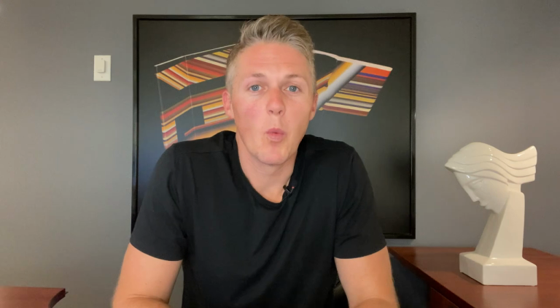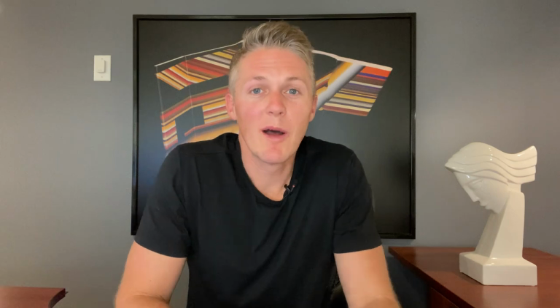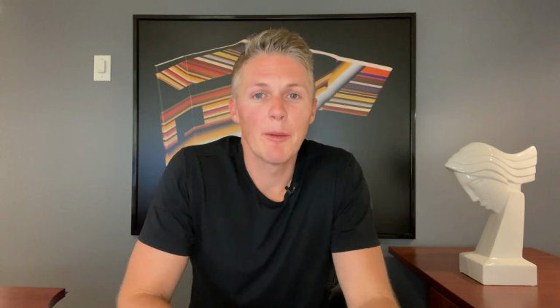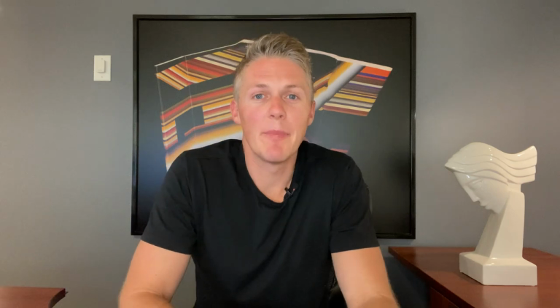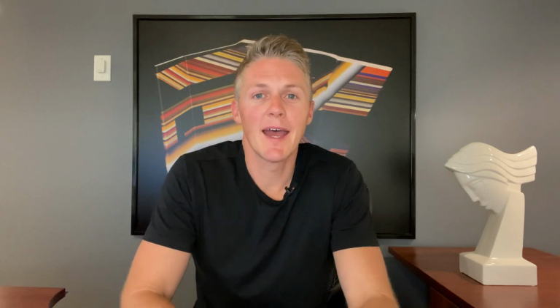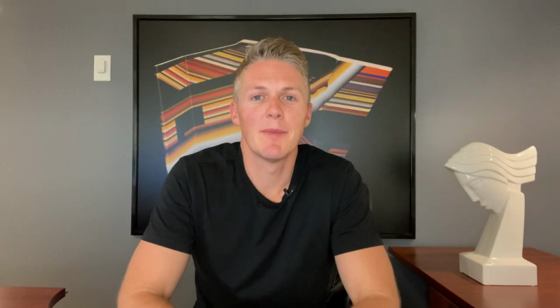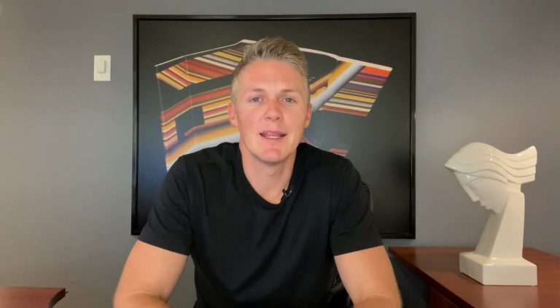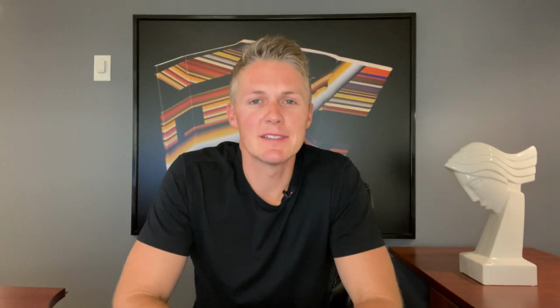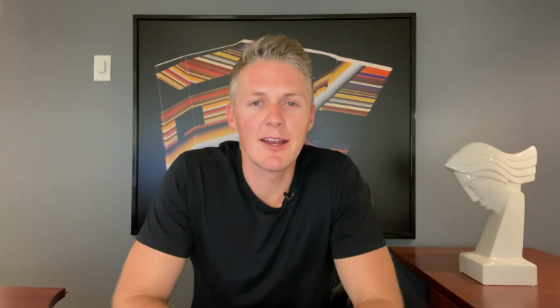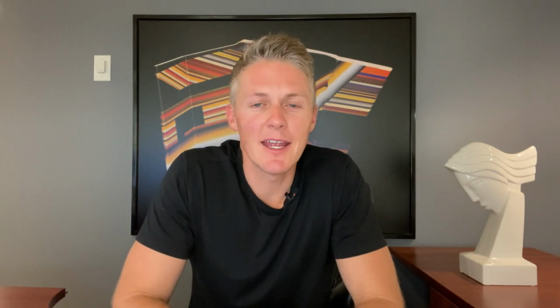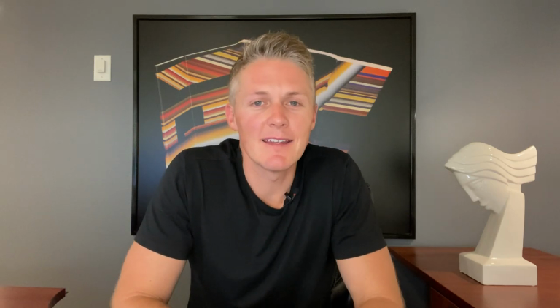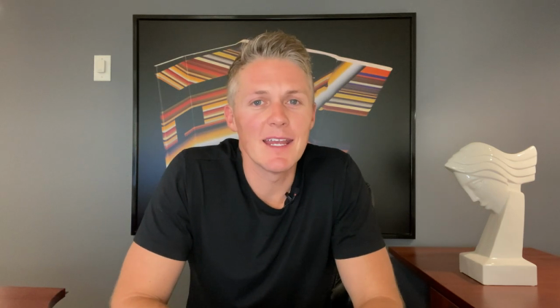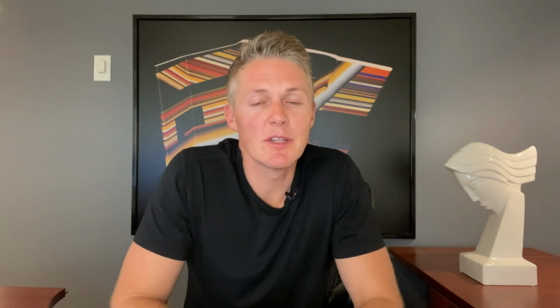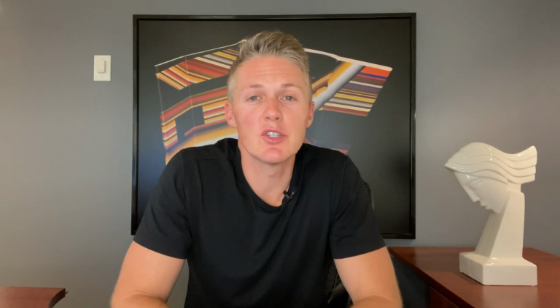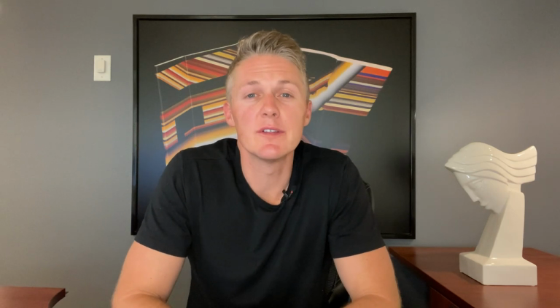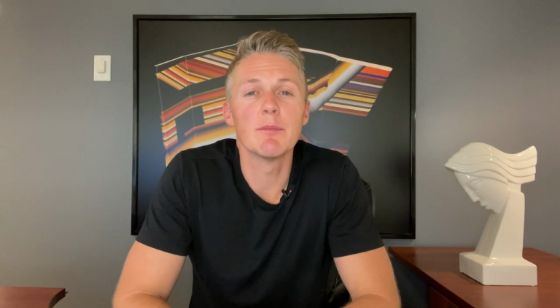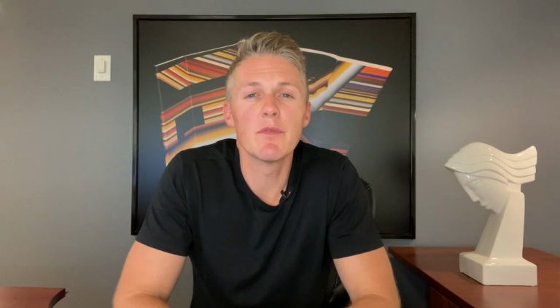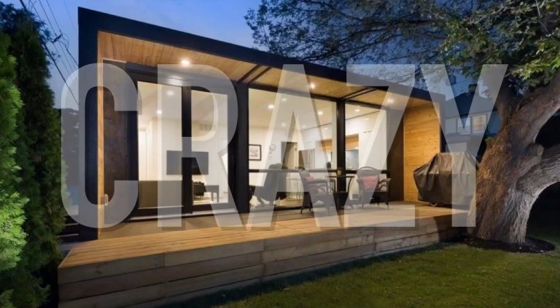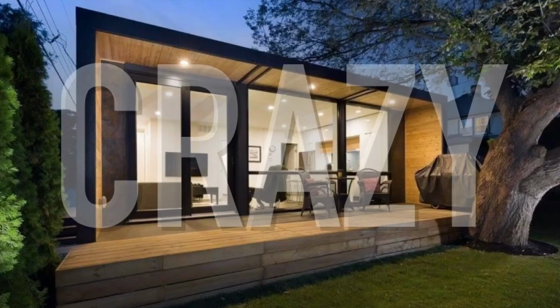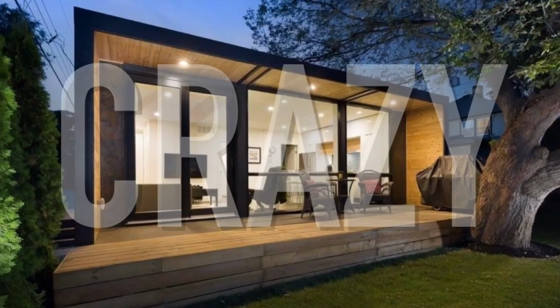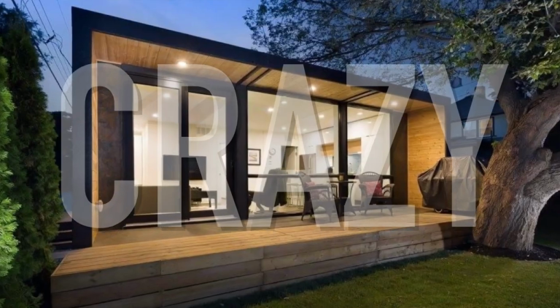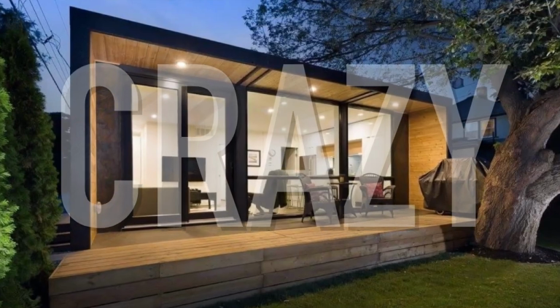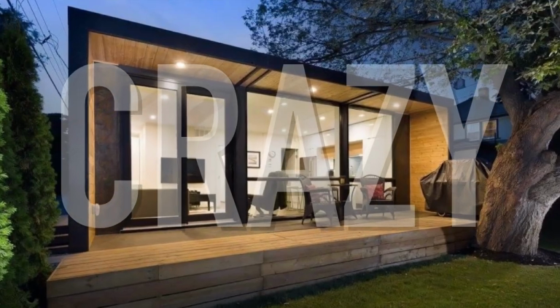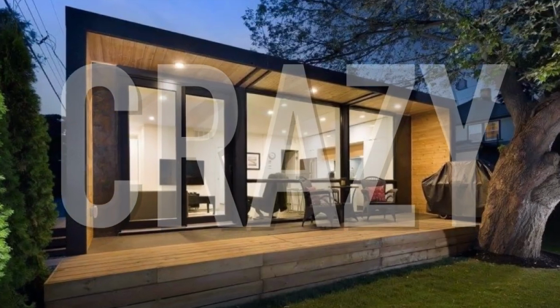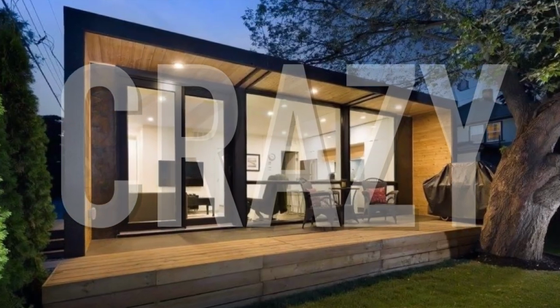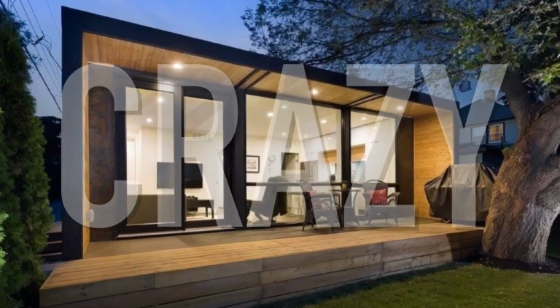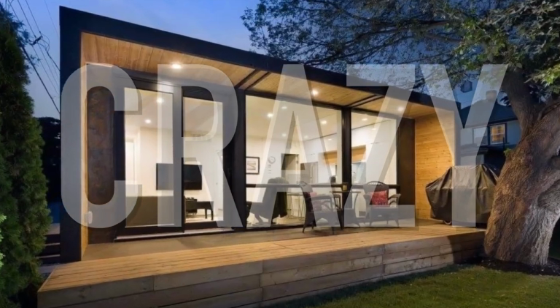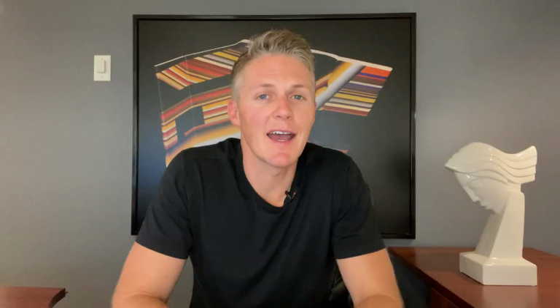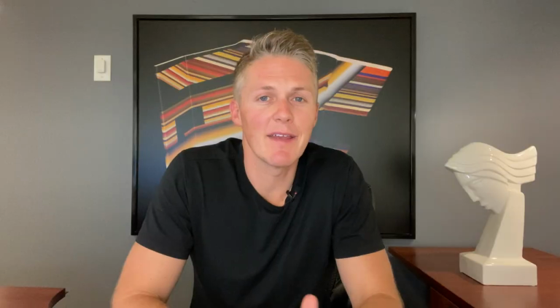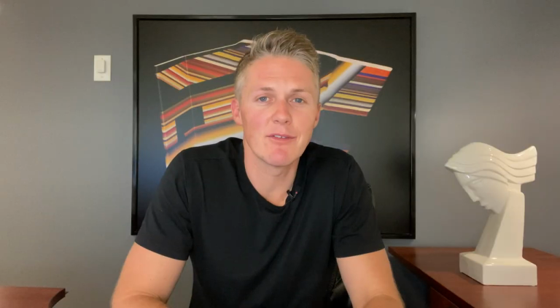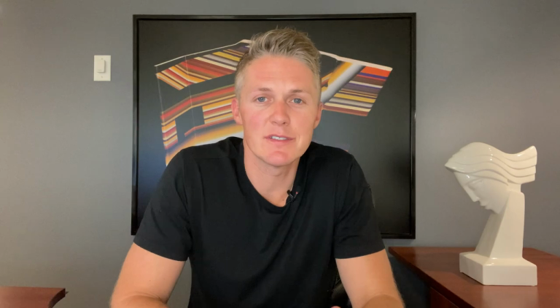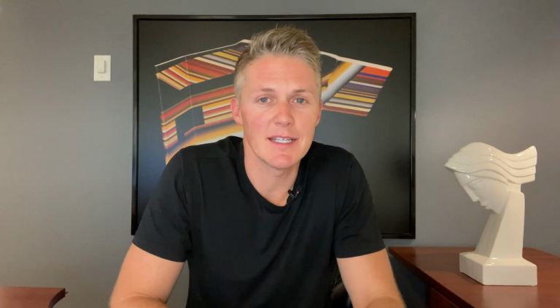Welcome back. My name is Kerry, and today I'm going to show you some of the craziest modulars I've ever seen.